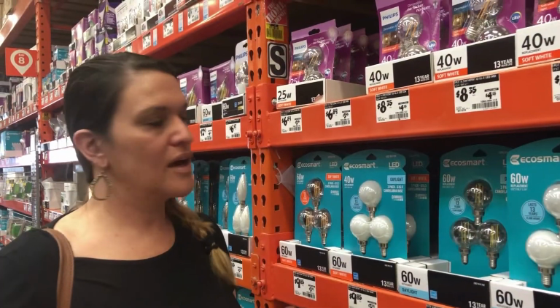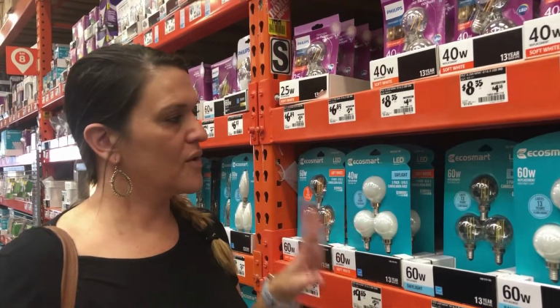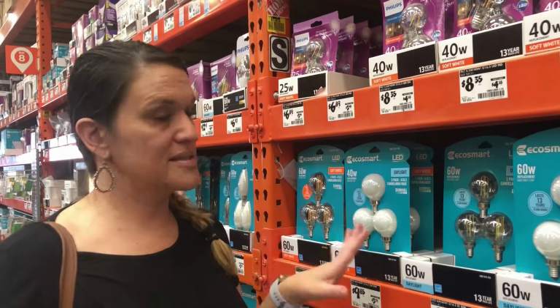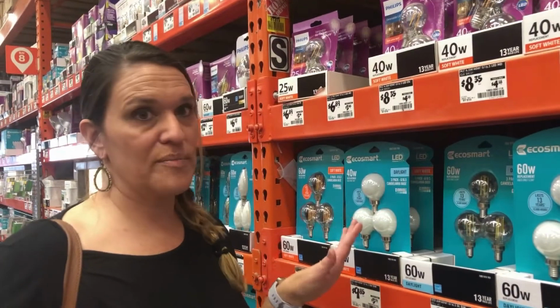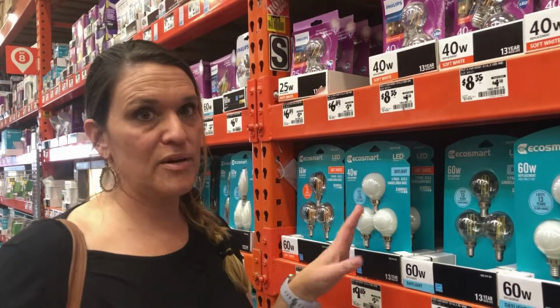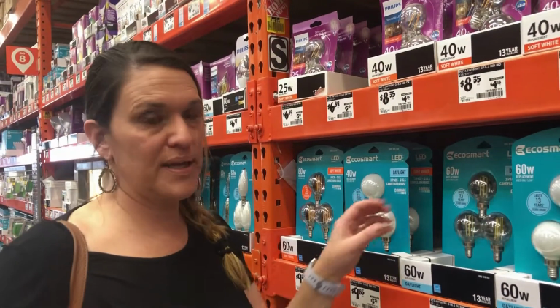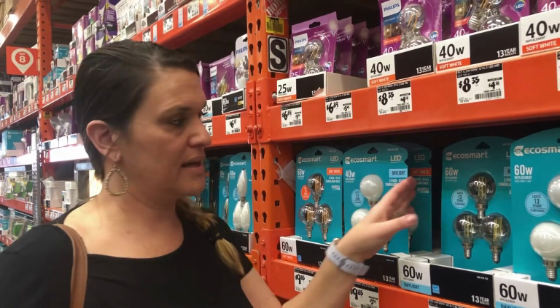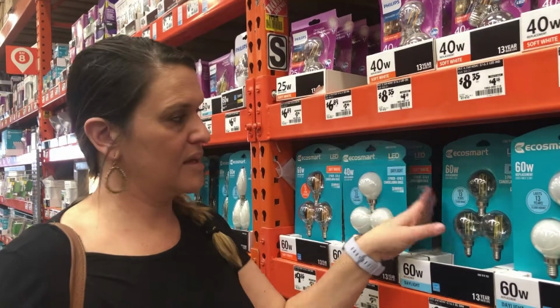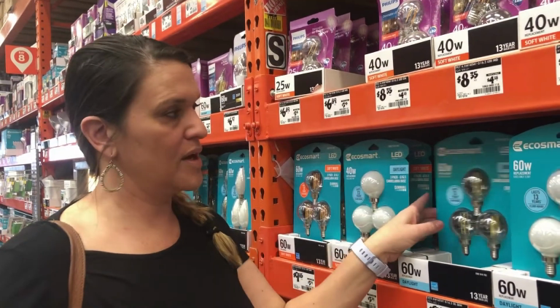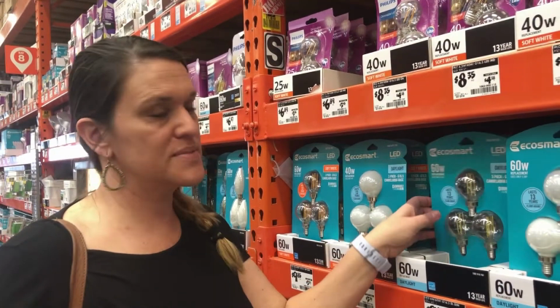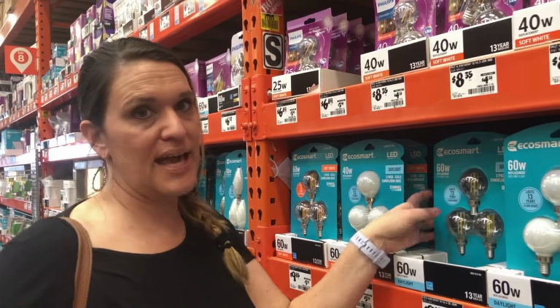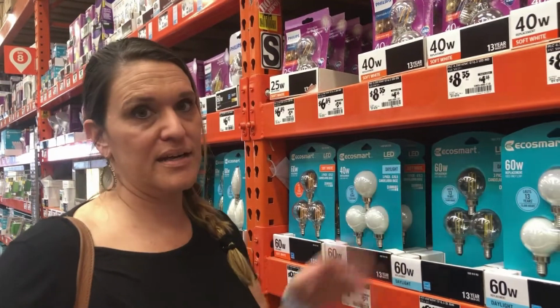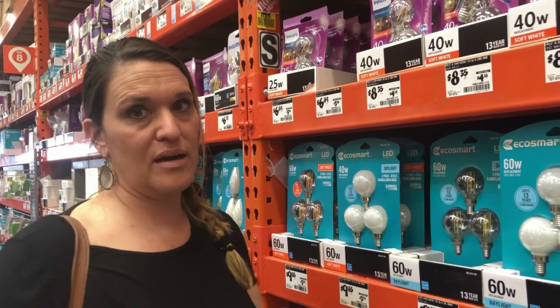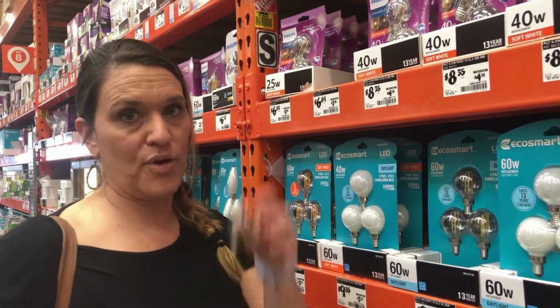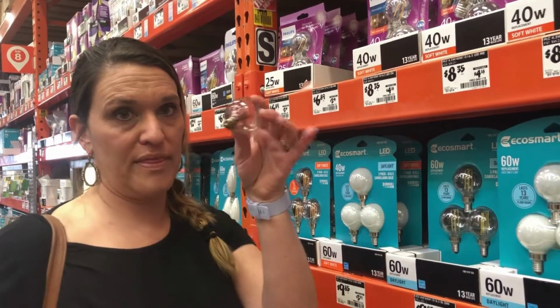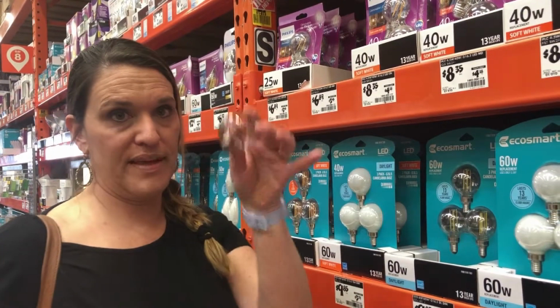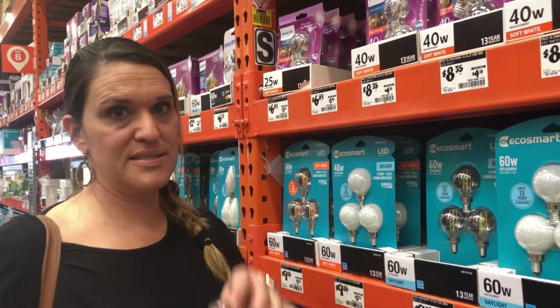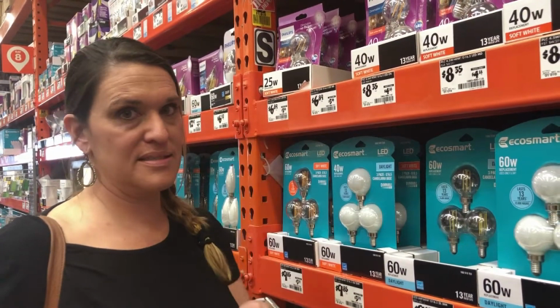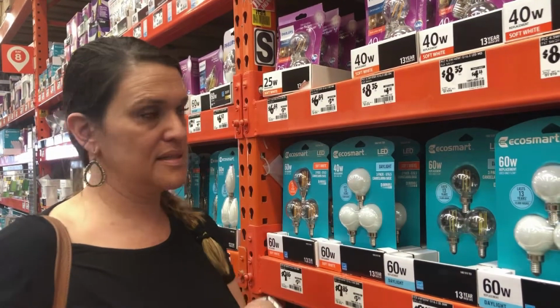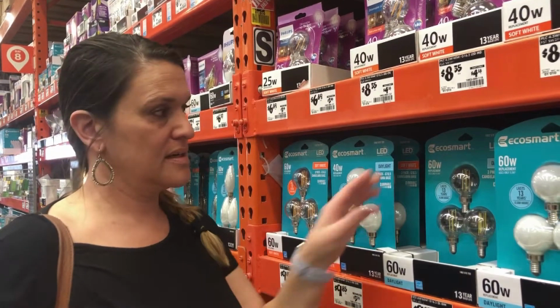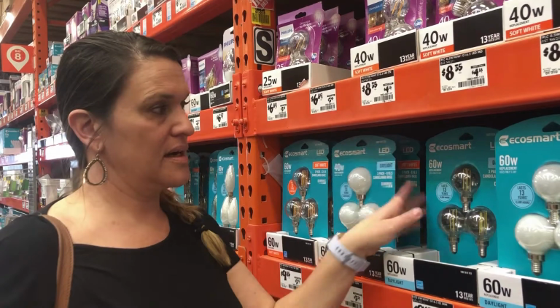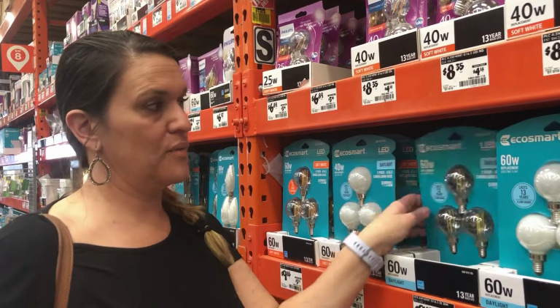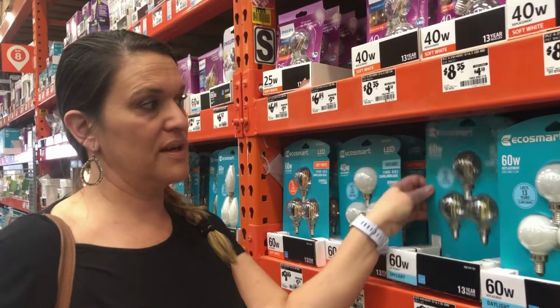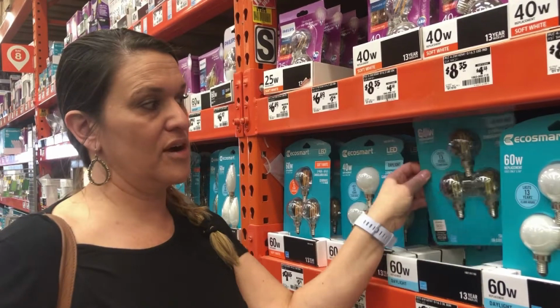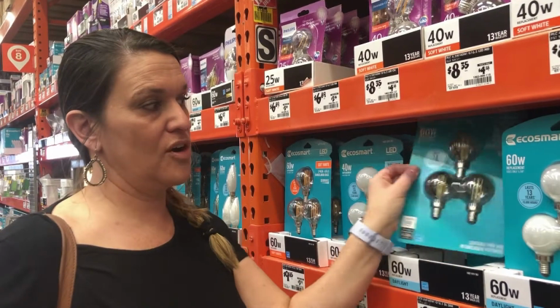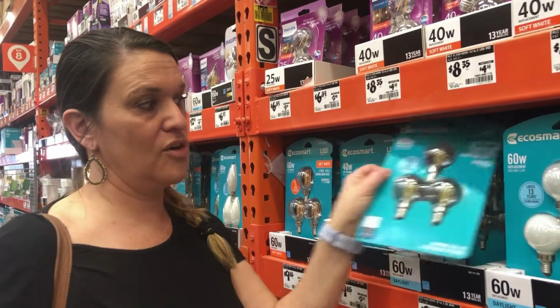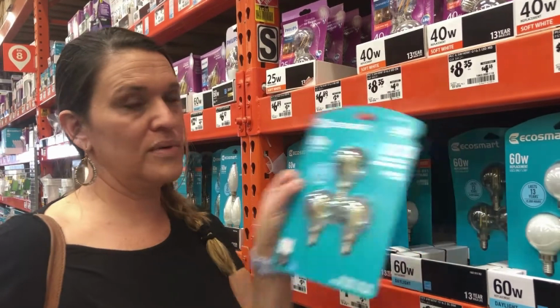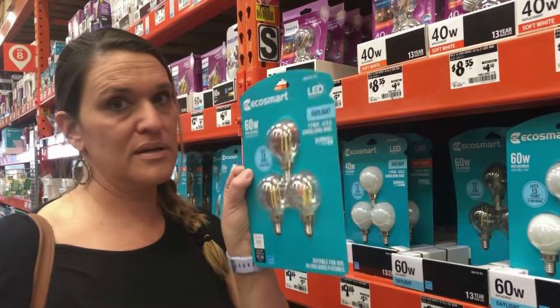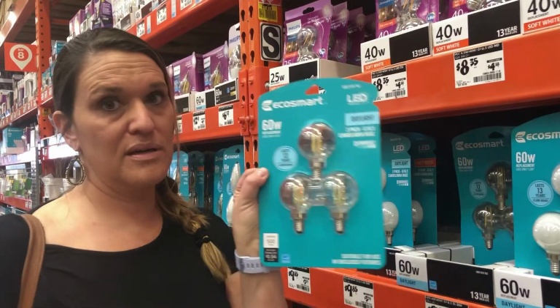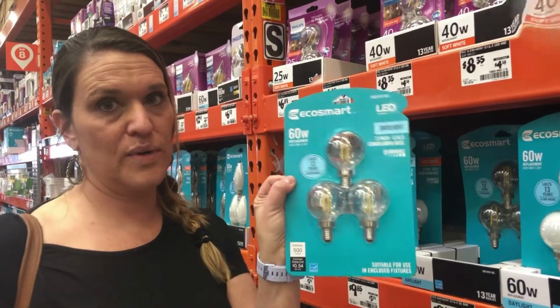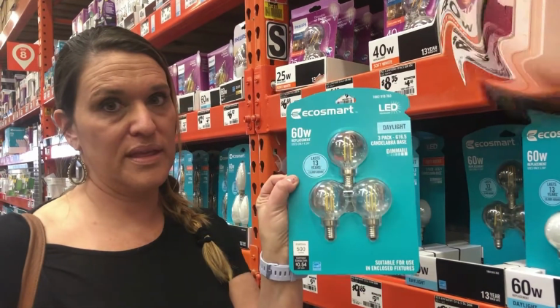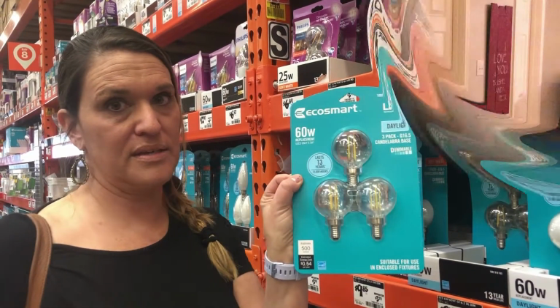Okay, so I'm here picking out light bulbs. Had I not brought the old bulb with me, I would have gone home with the wrong ones.